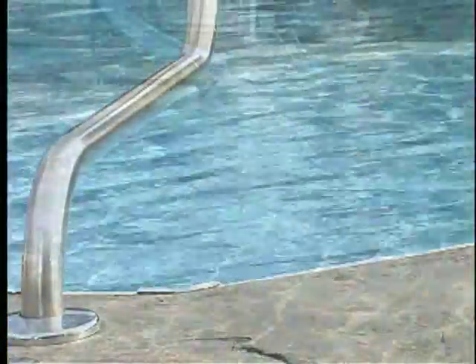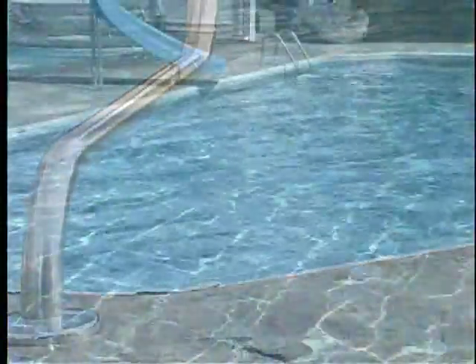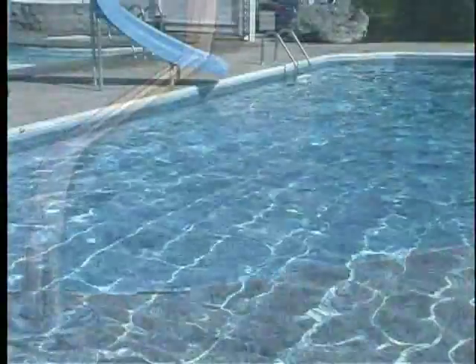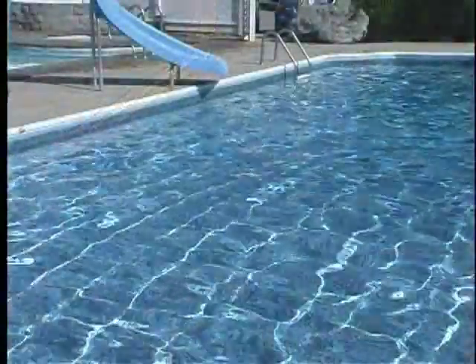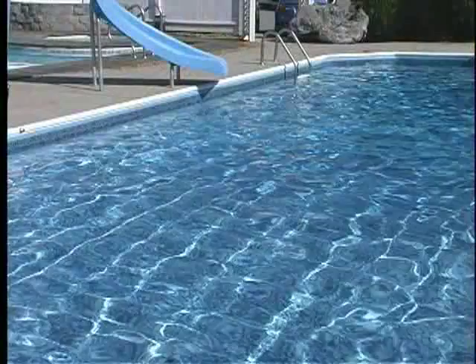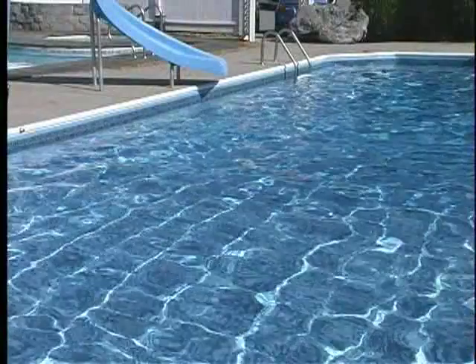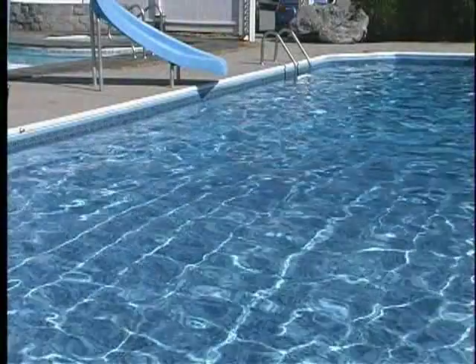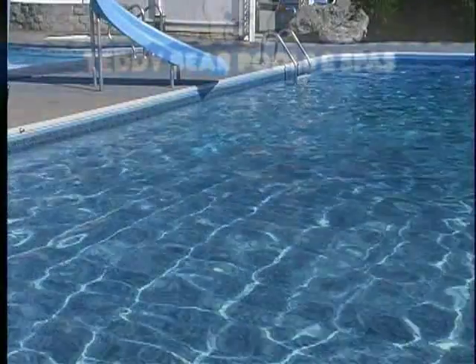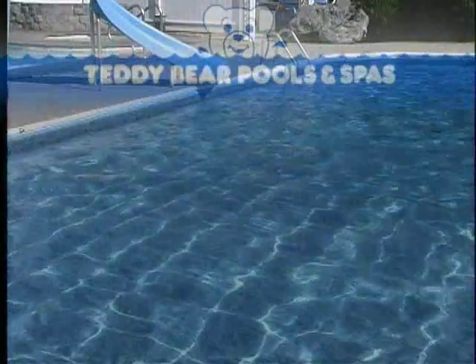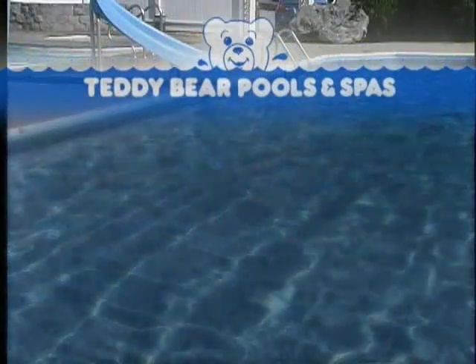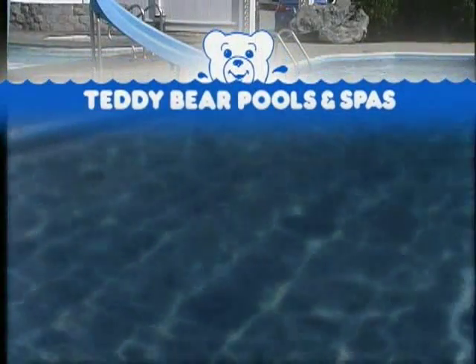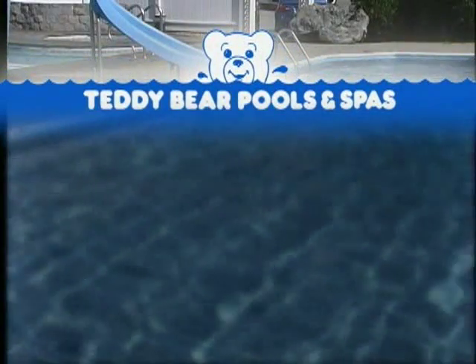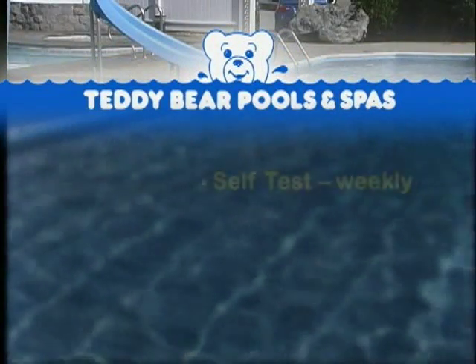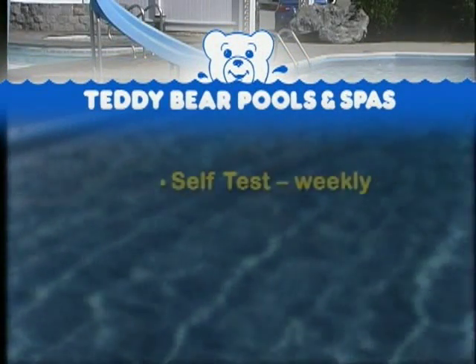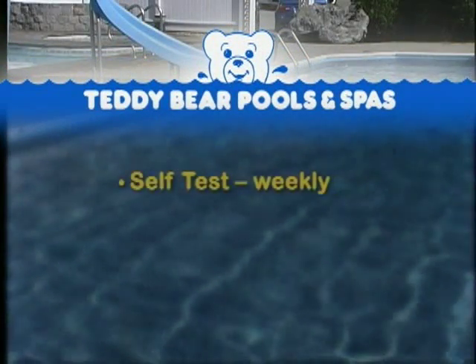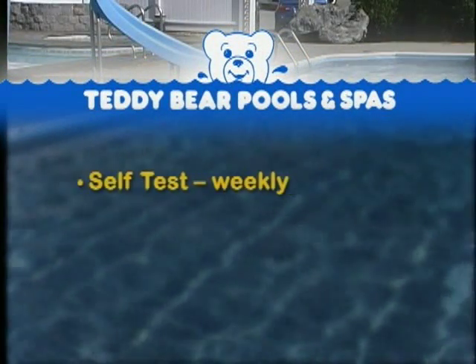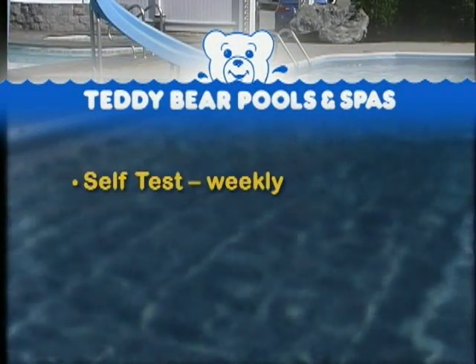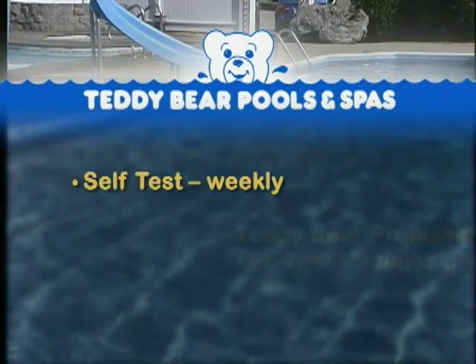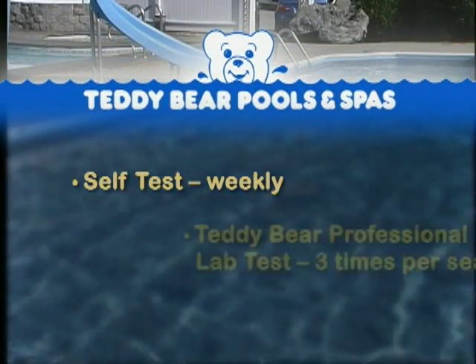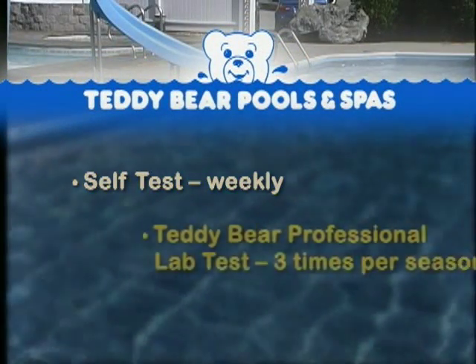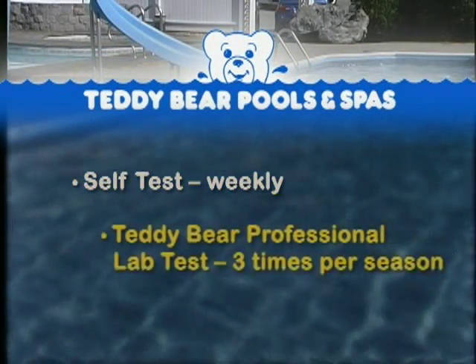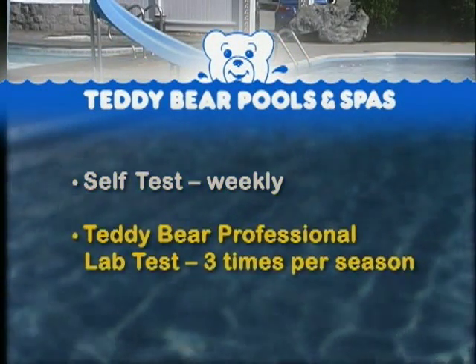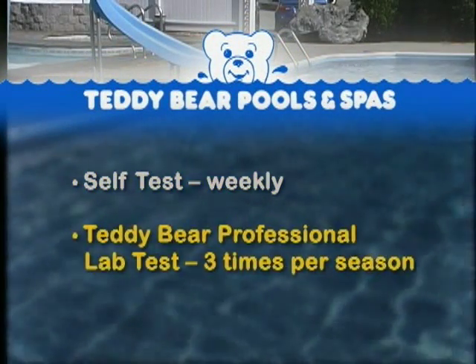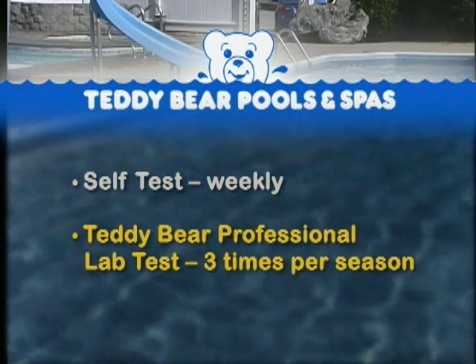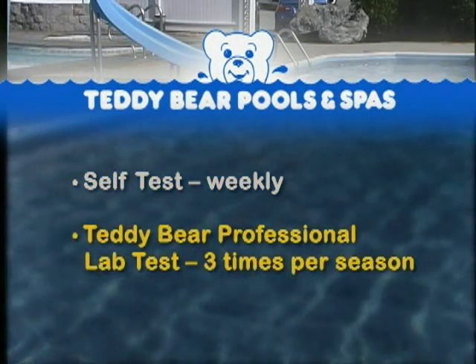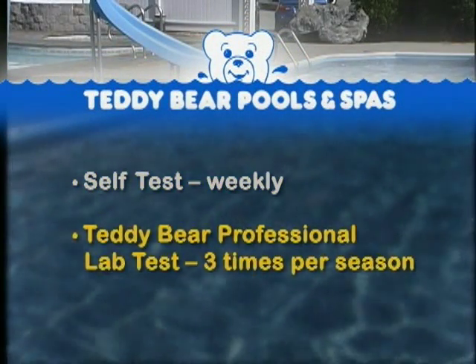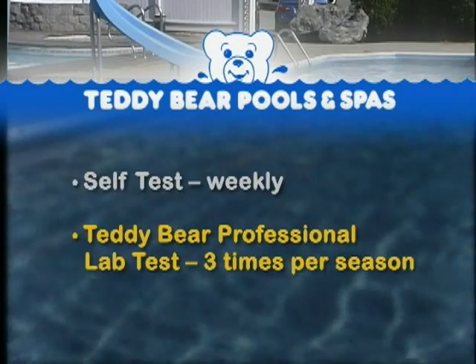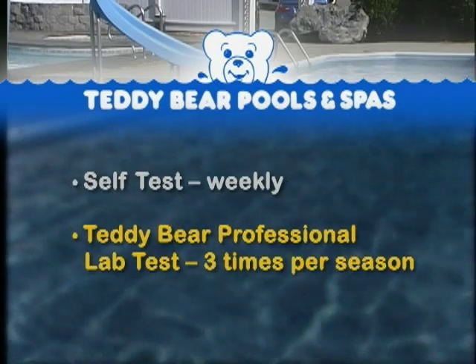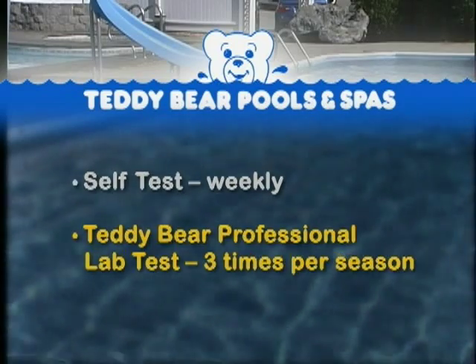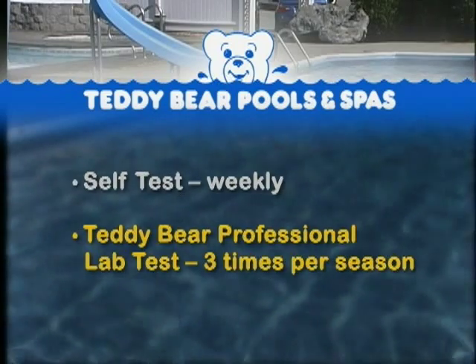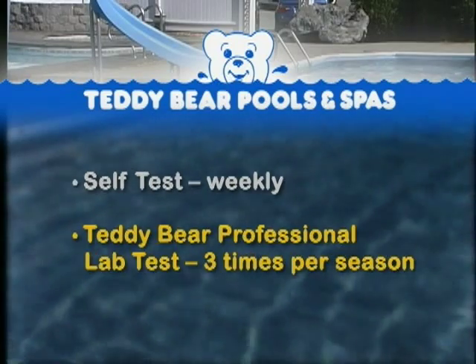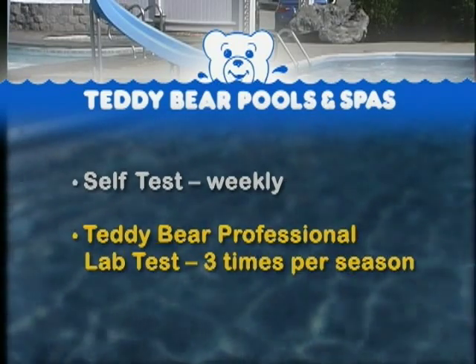We recommend two types of testing: self-test weekly, and a Teddy Bear professional lab test three times per season.